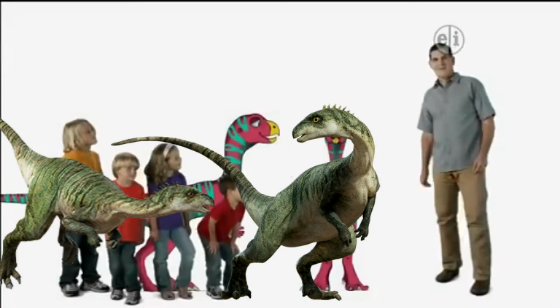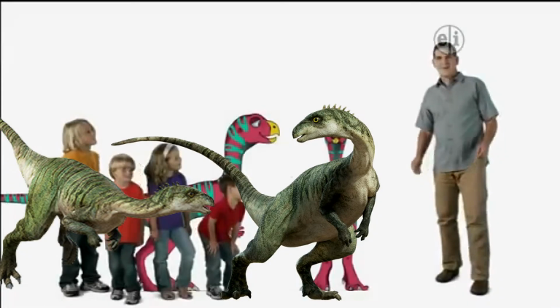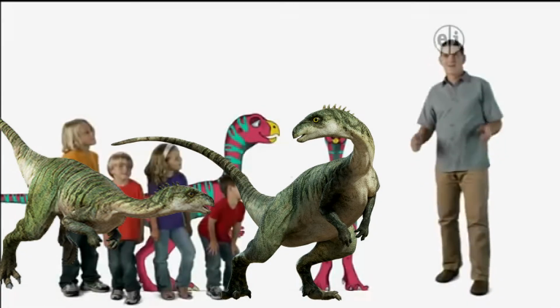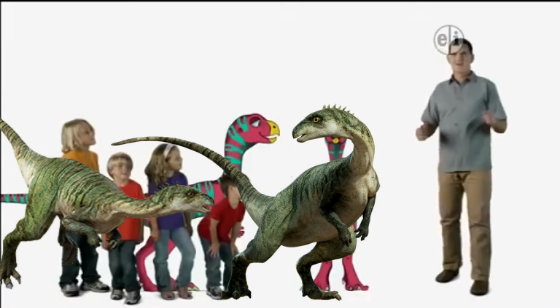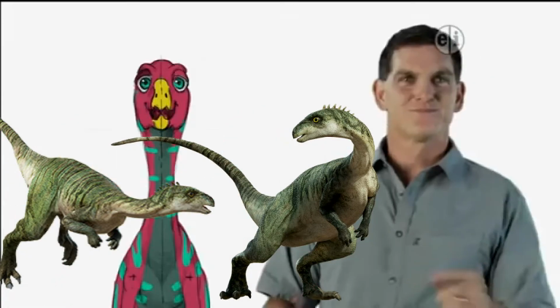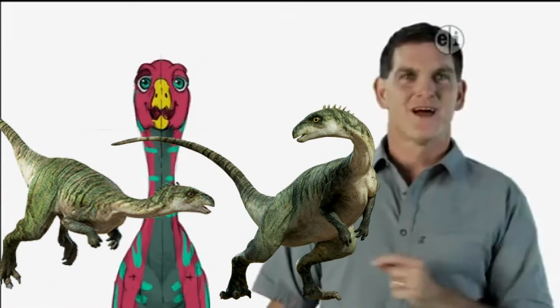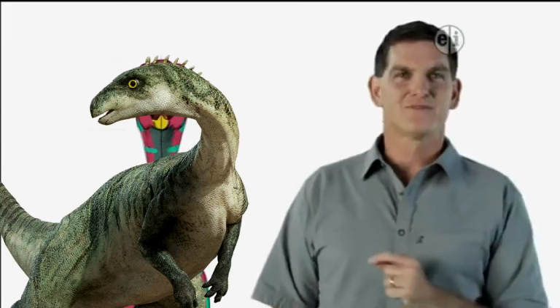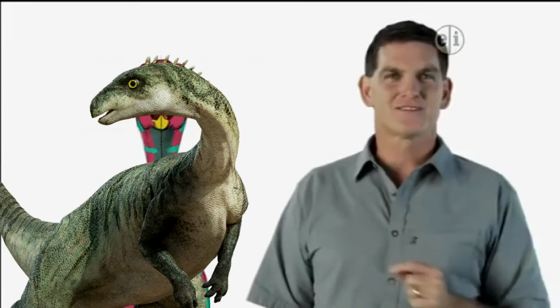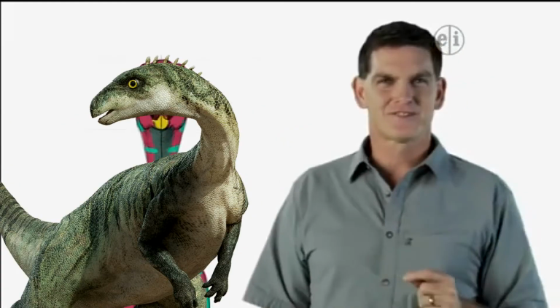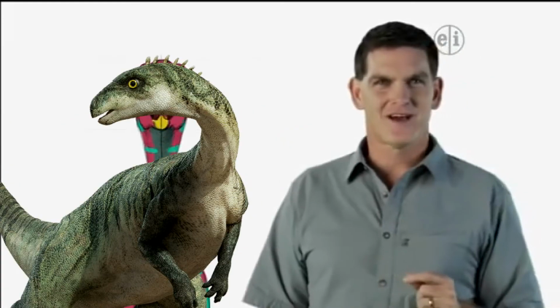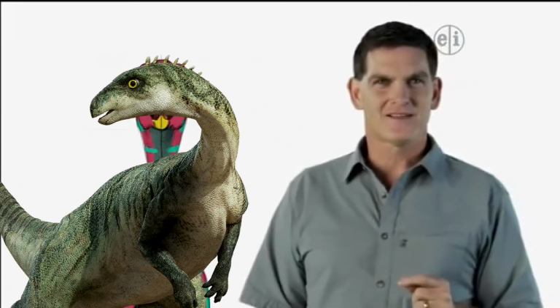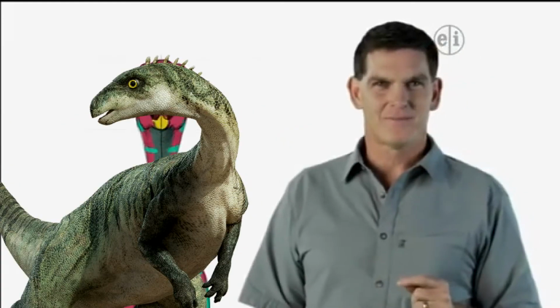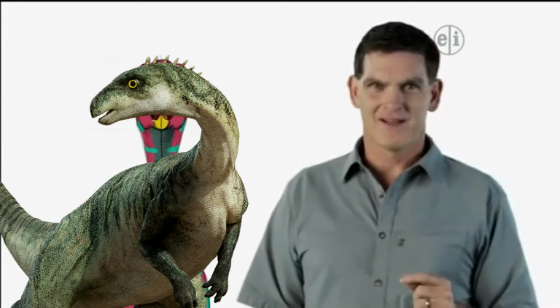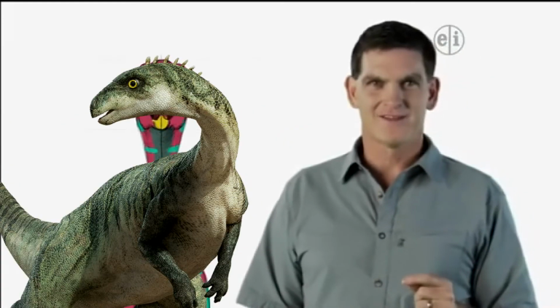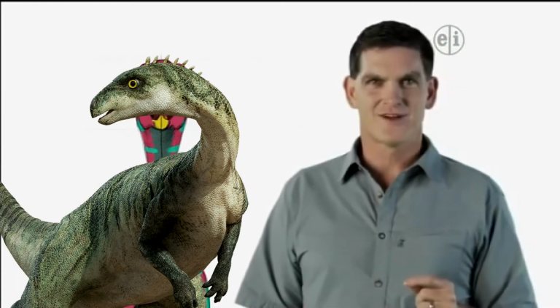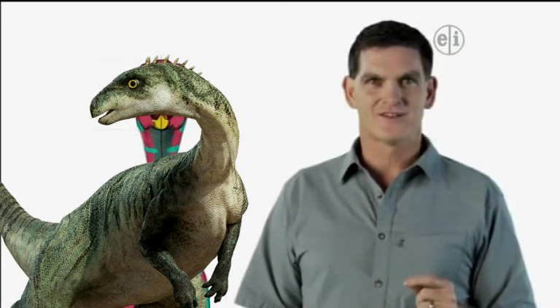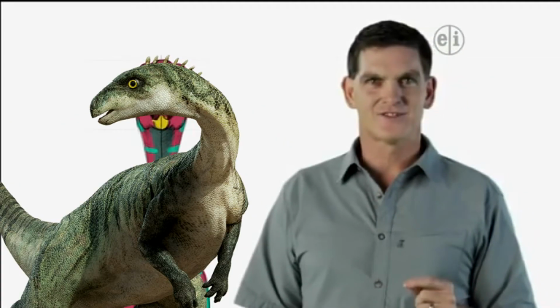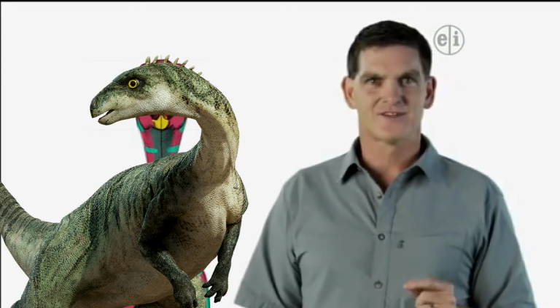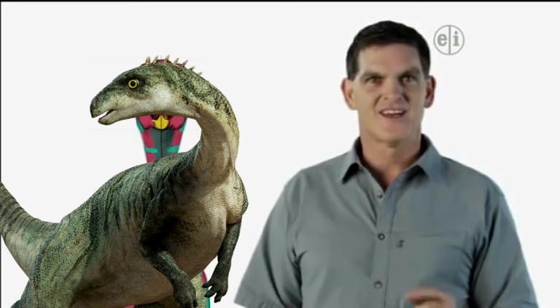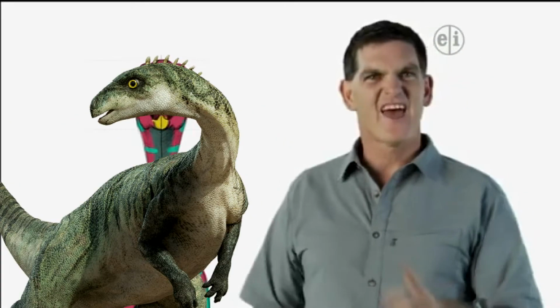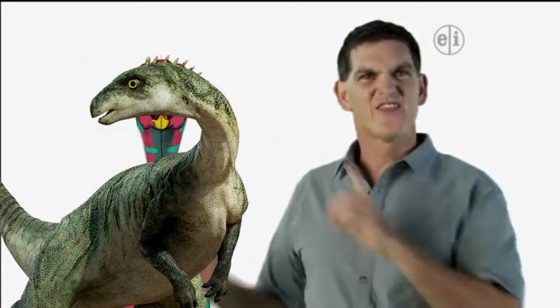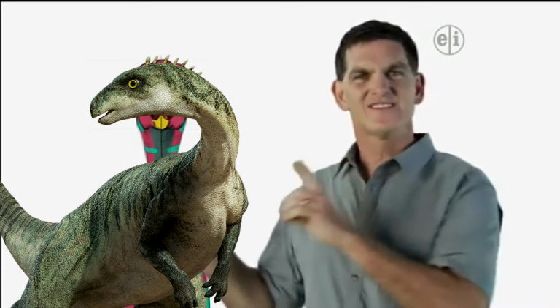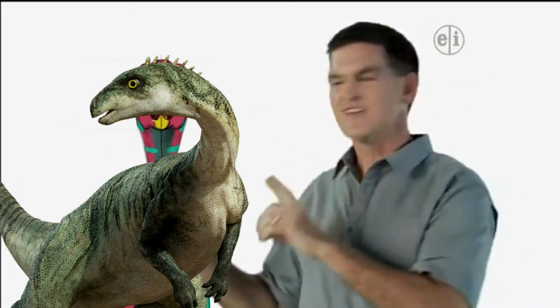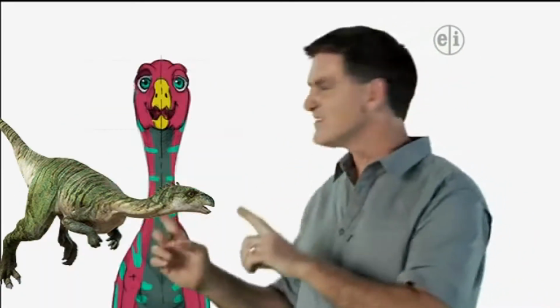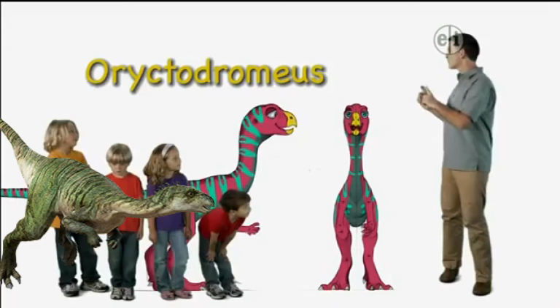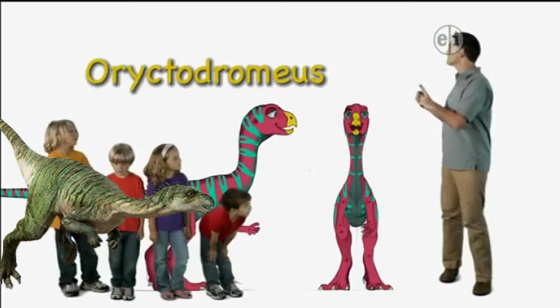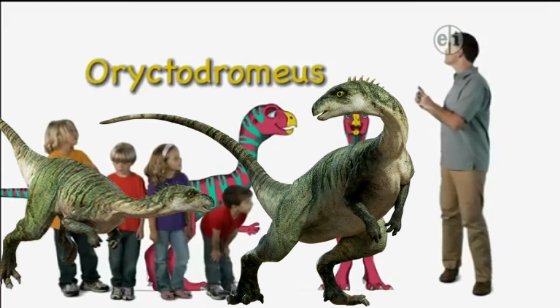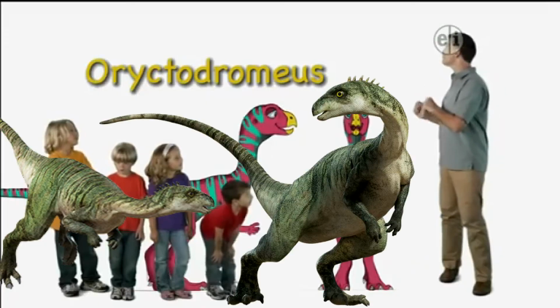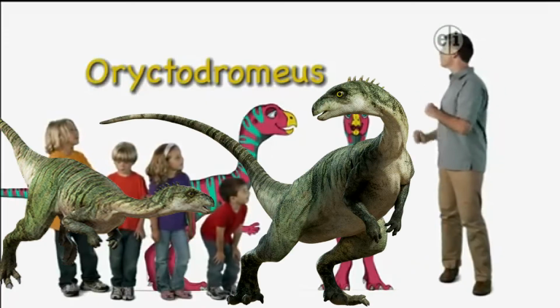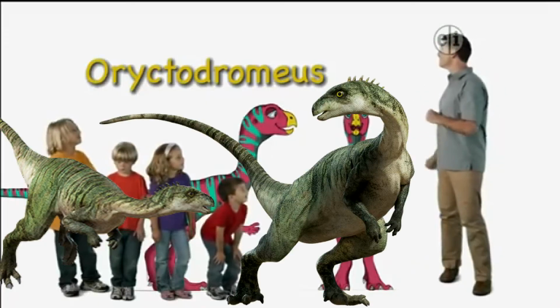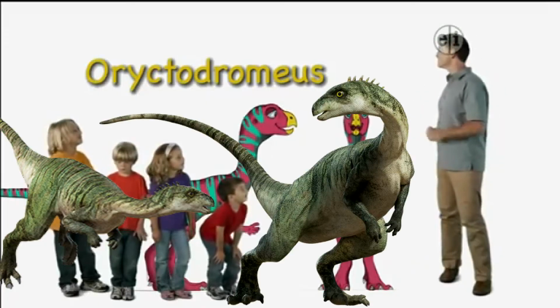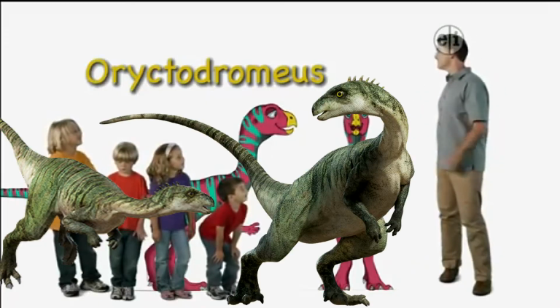Hi there. I'm Dr. Scott, the paleontologist, and this is Eryctodromeus.